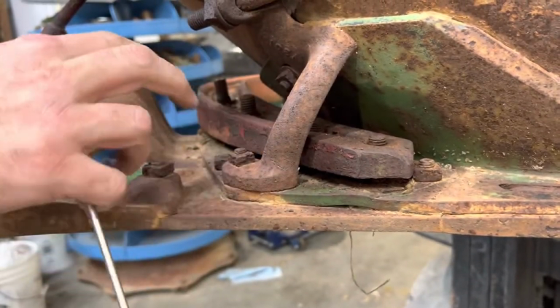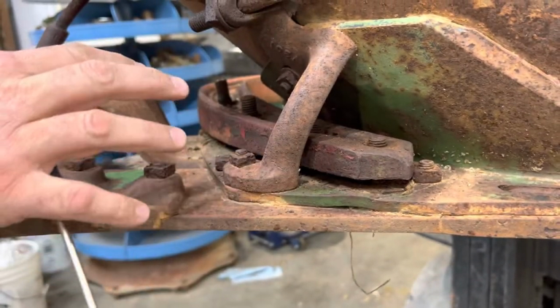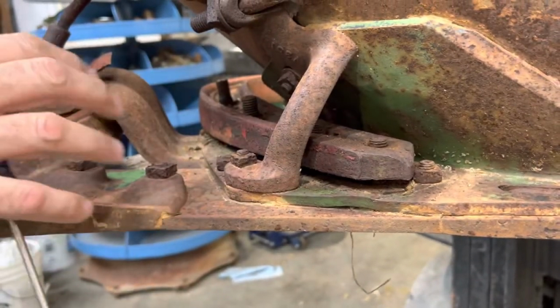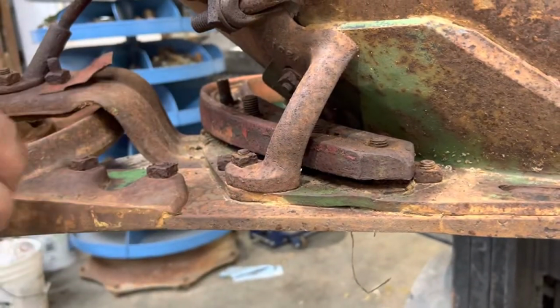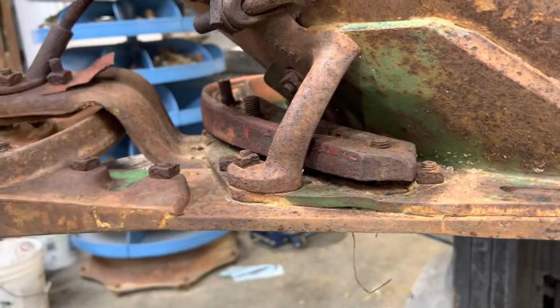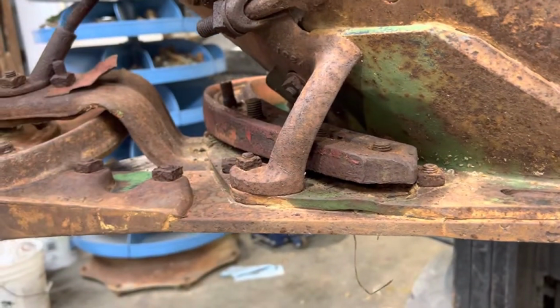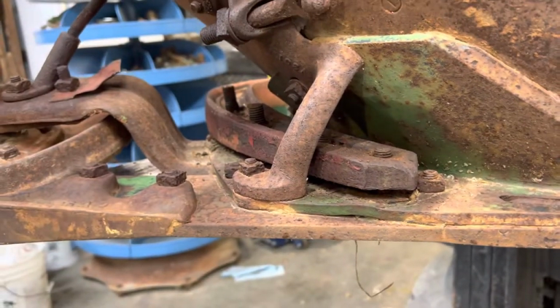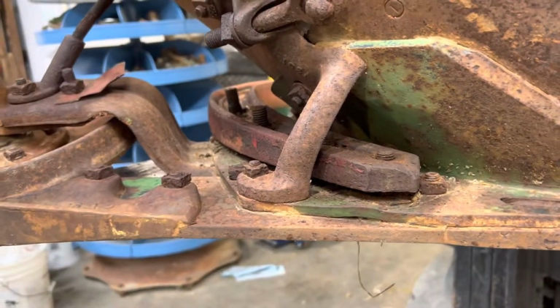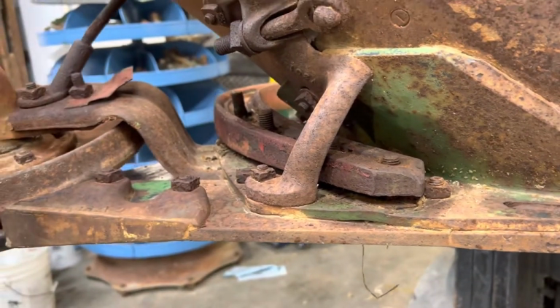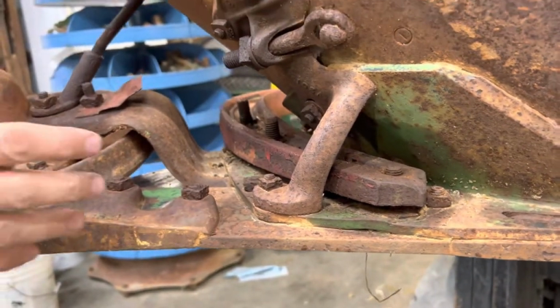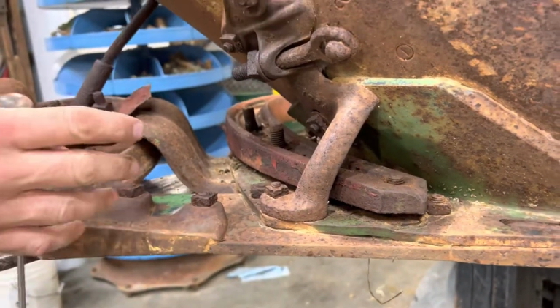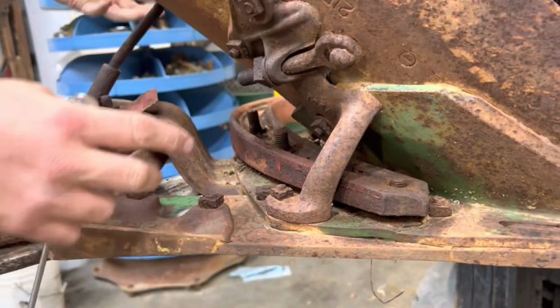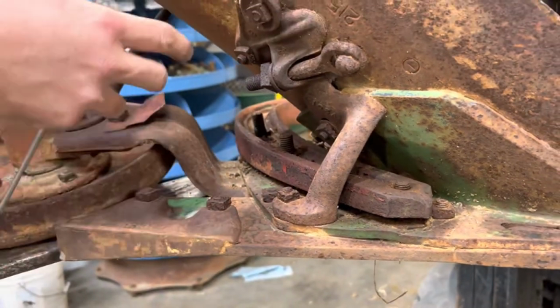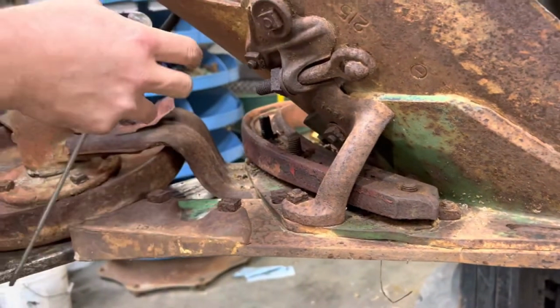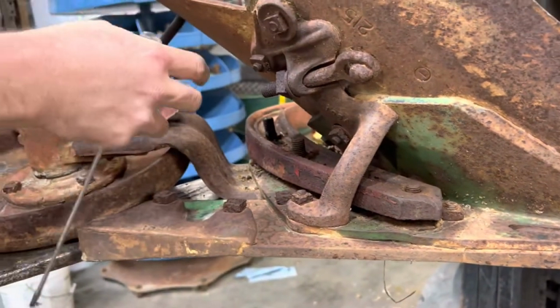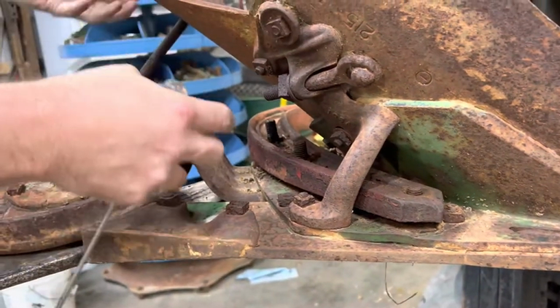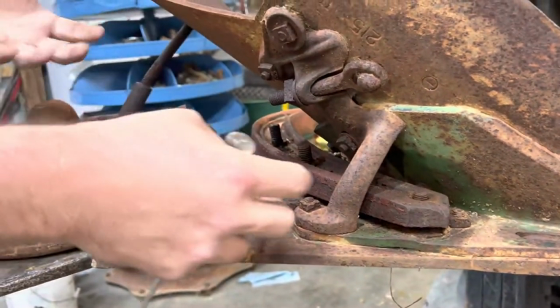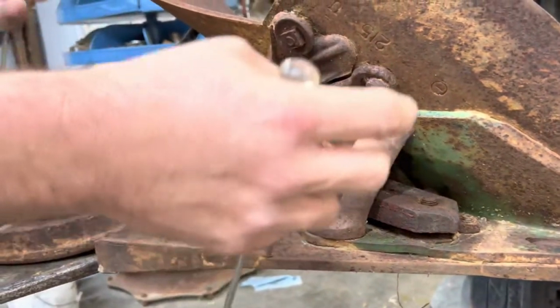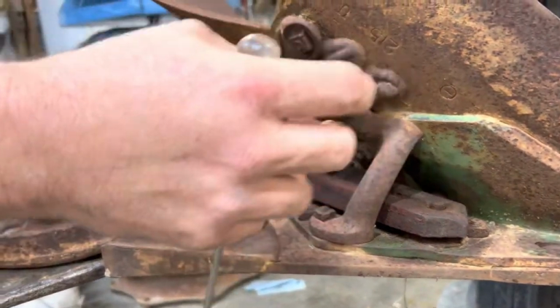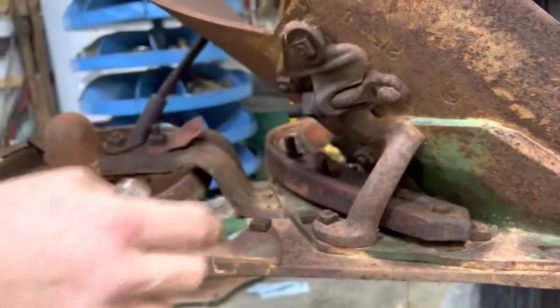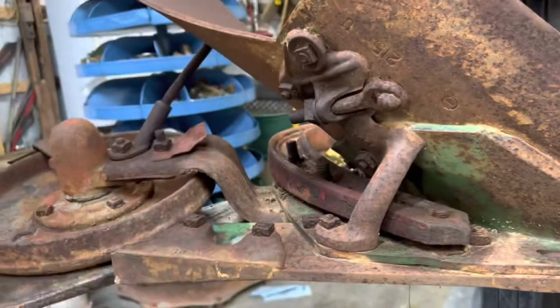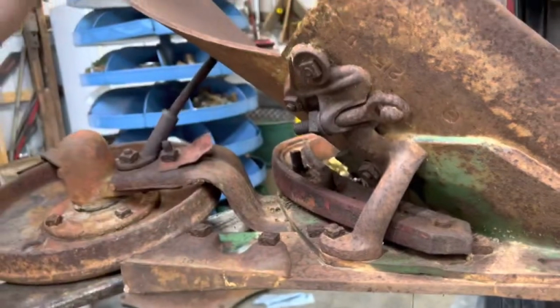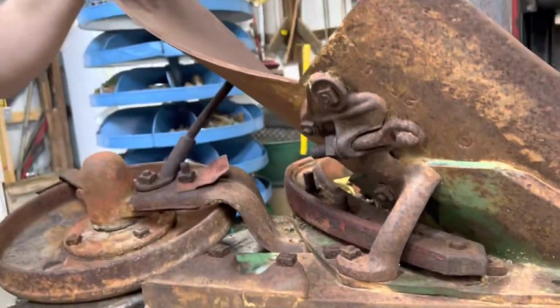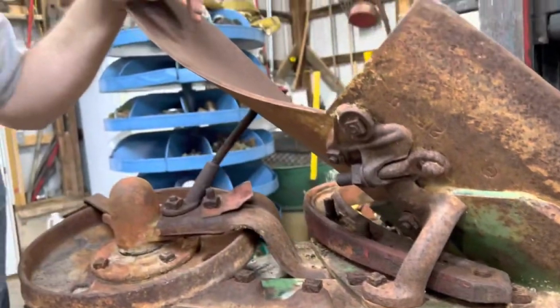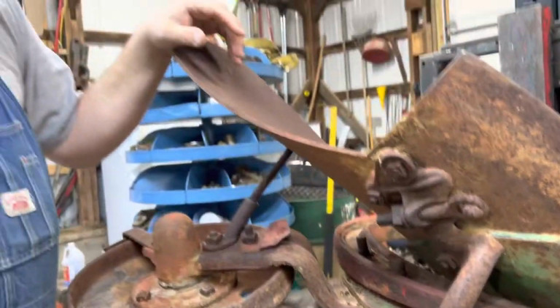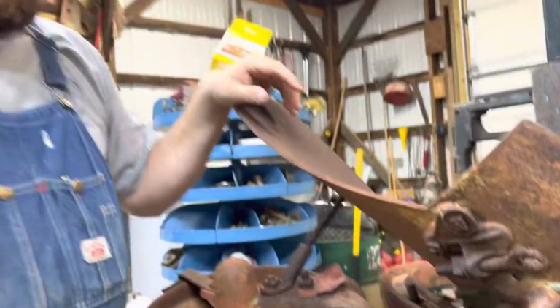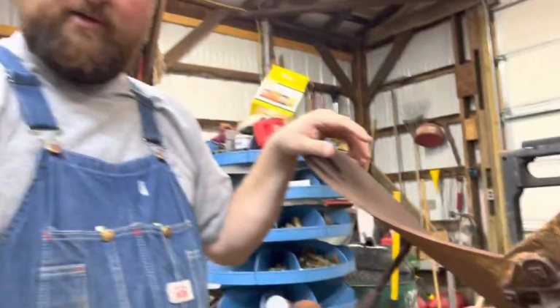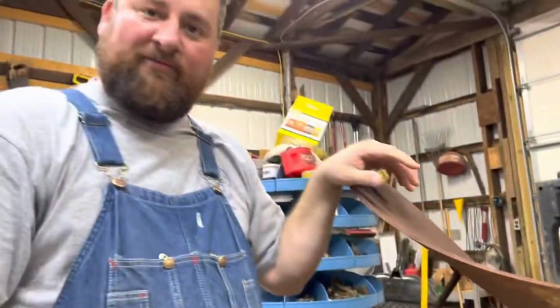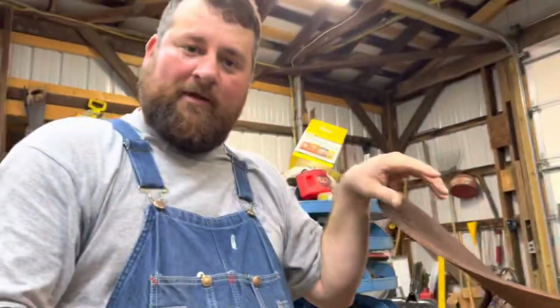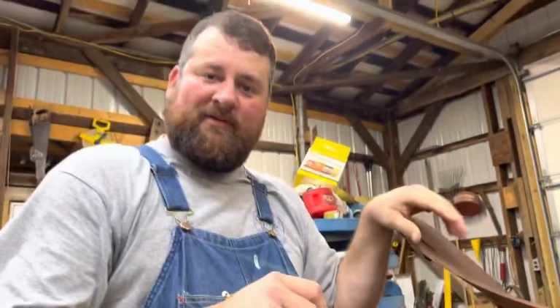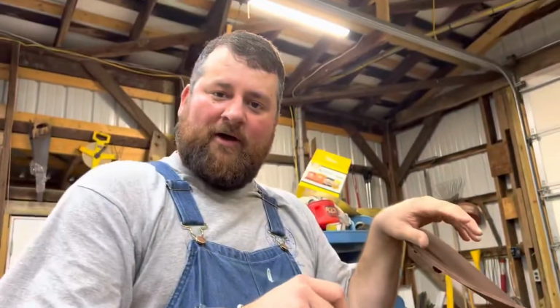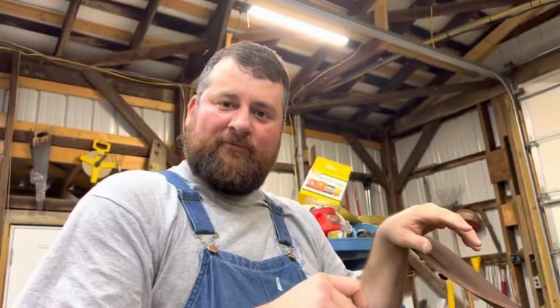Once the bolts are out, it simply slips off. Hopefully you found this helpful.